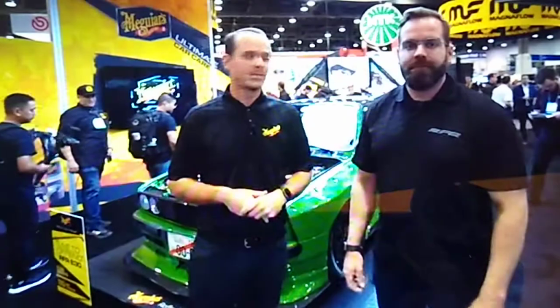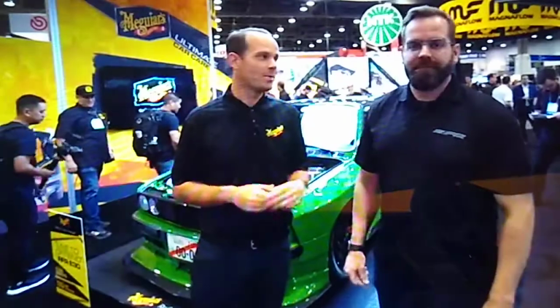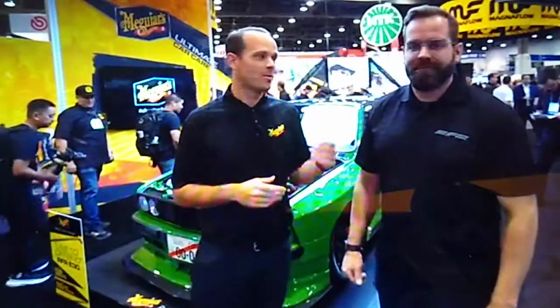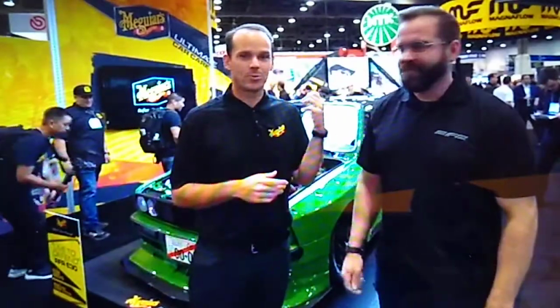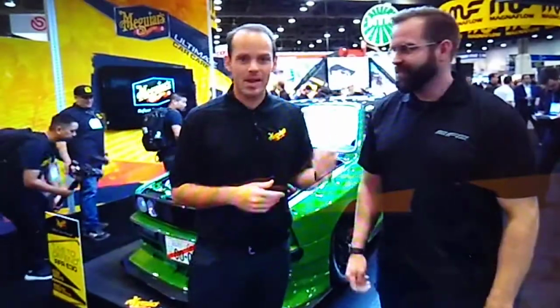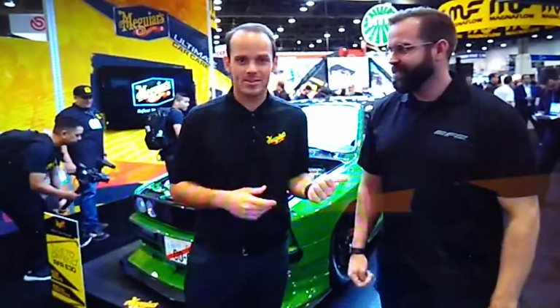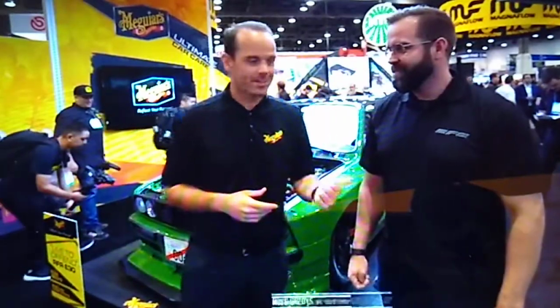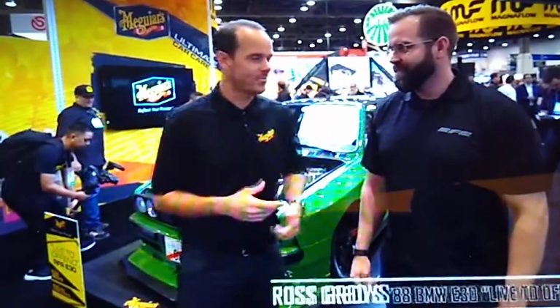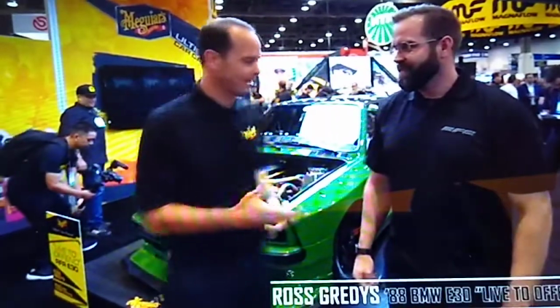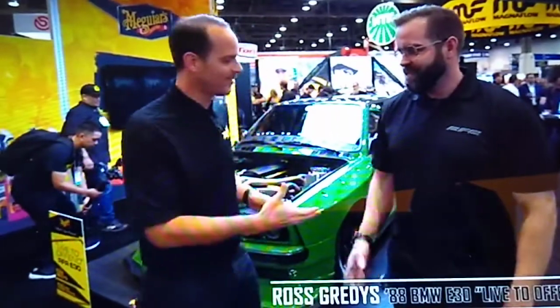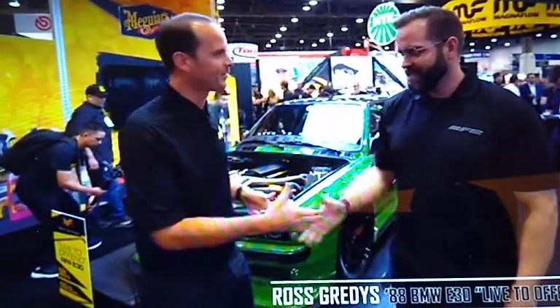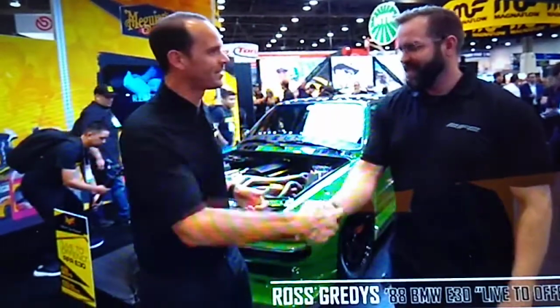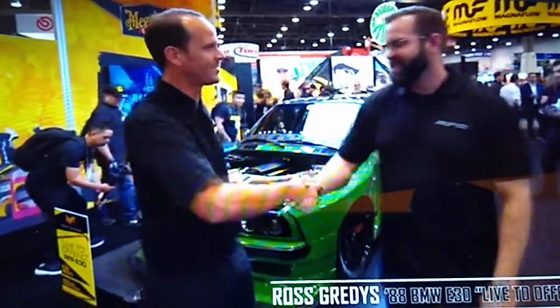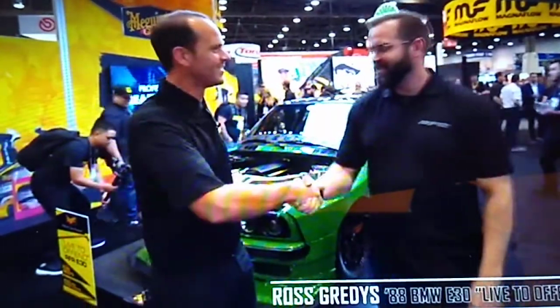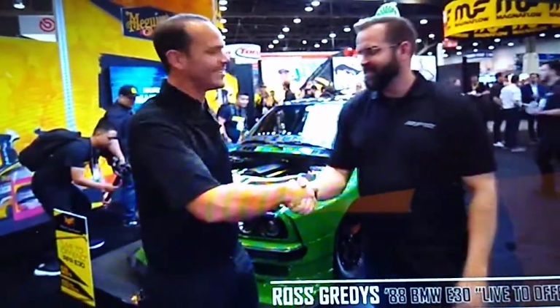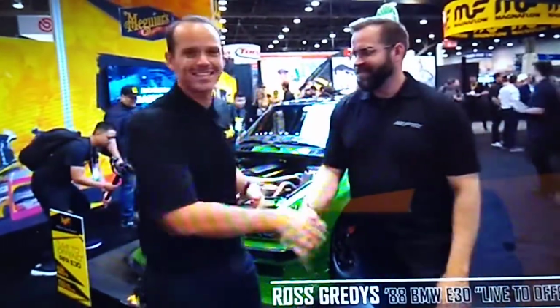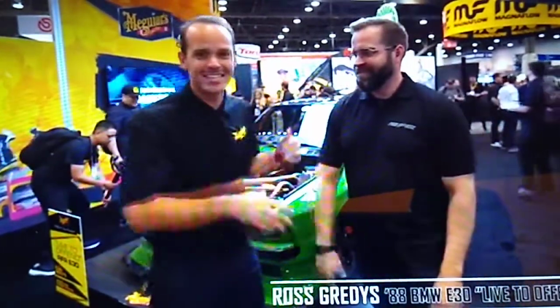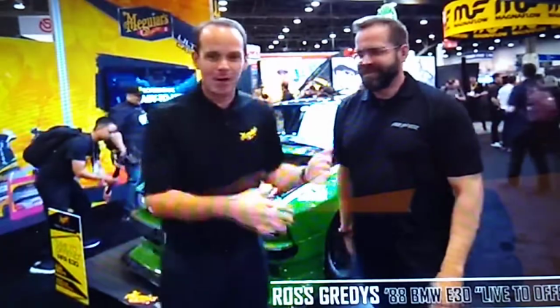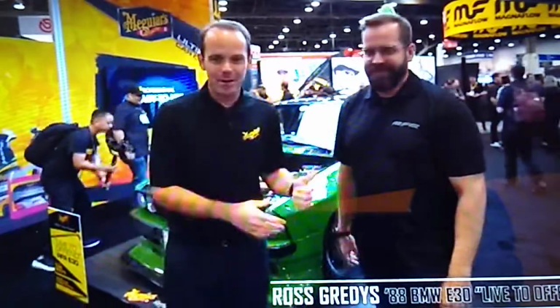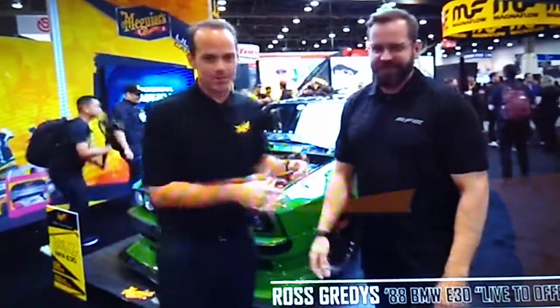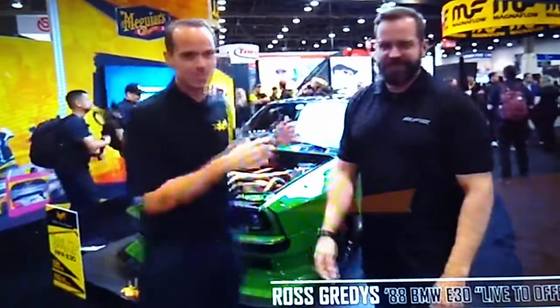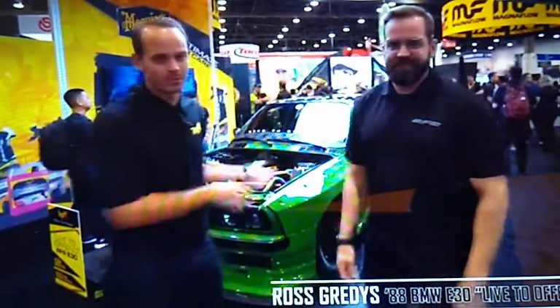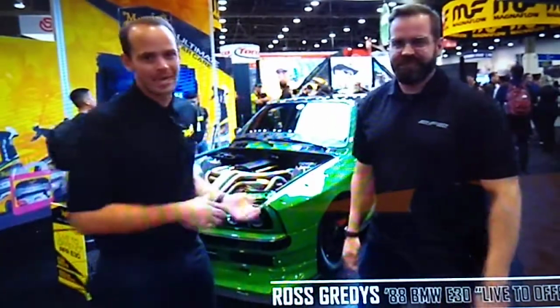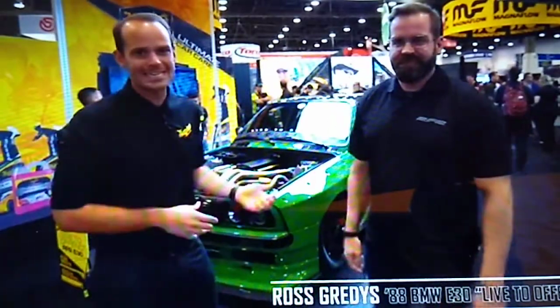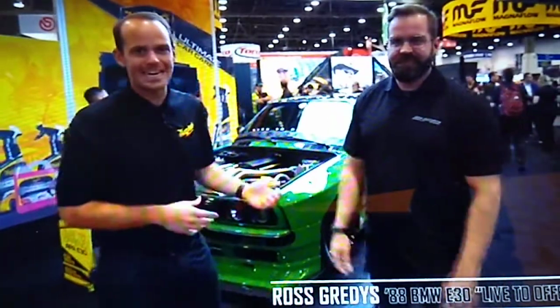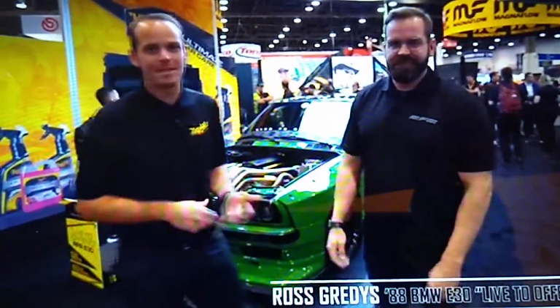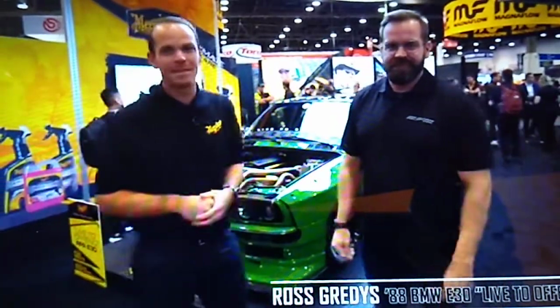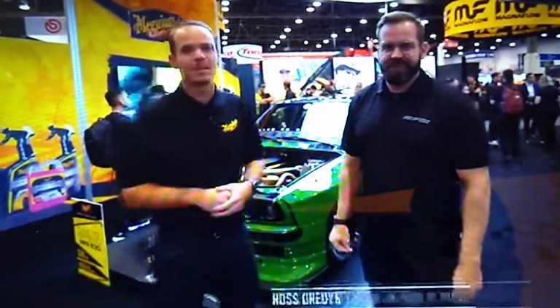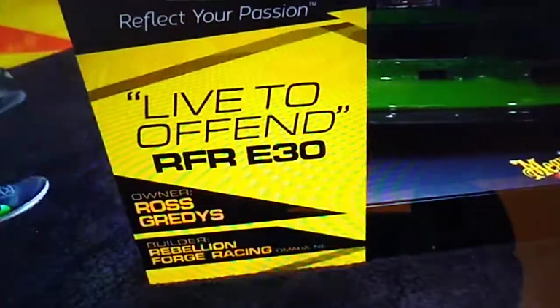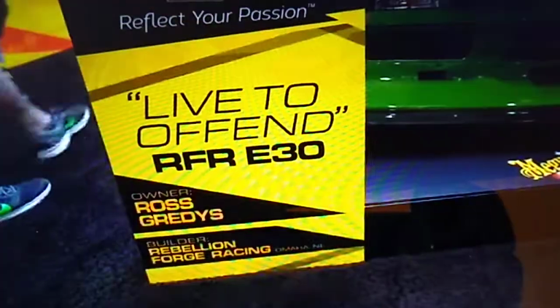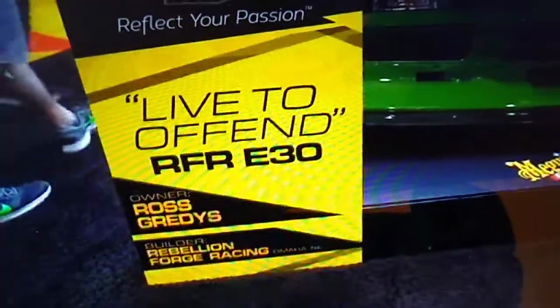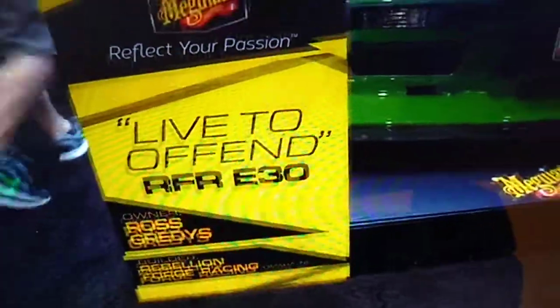I'm here with Ross Gretis, owner of this beautiful 1988 BMW E30. Ross, I know it's almost a bad question to ask an owner, but what are one or two of your favorite aspects about this car?